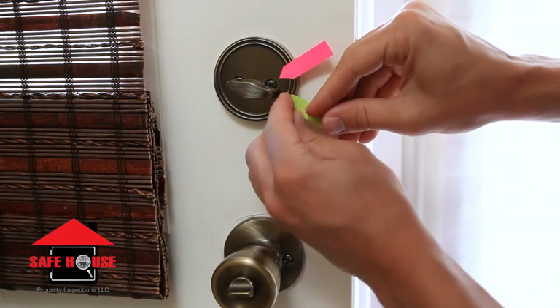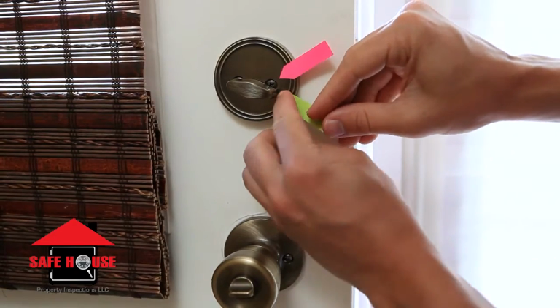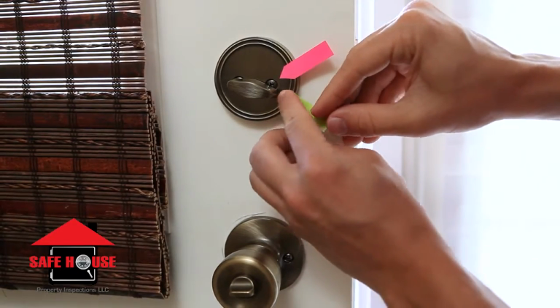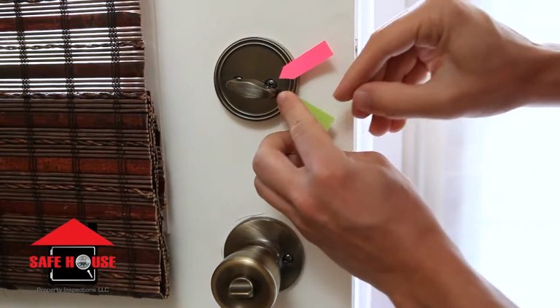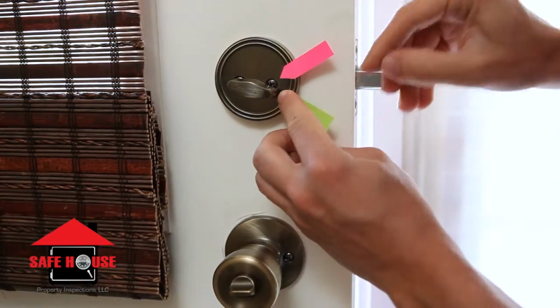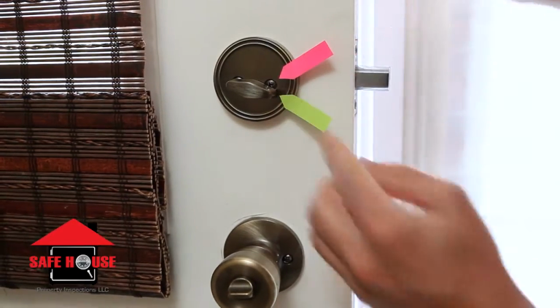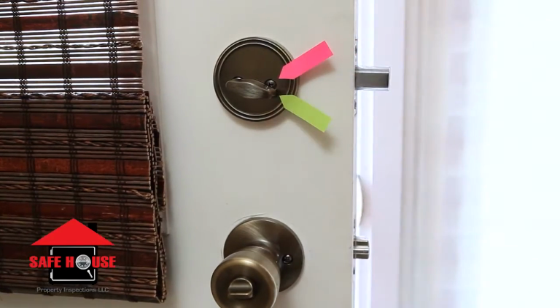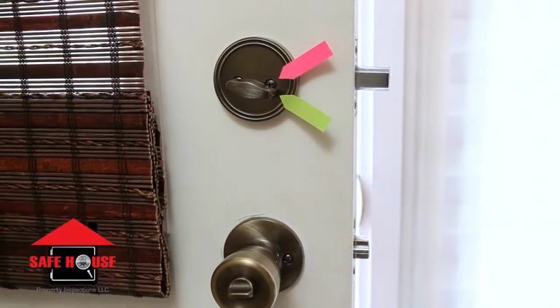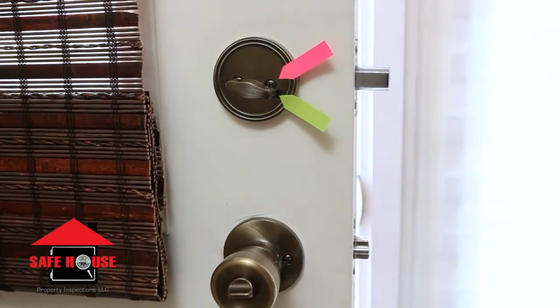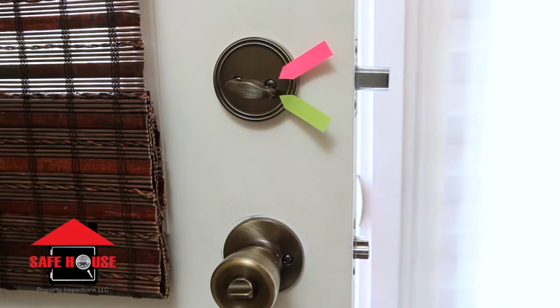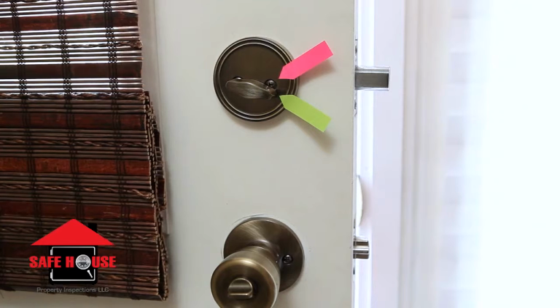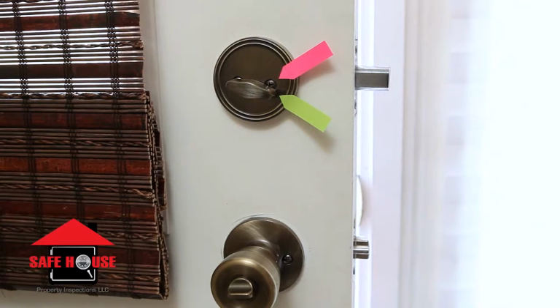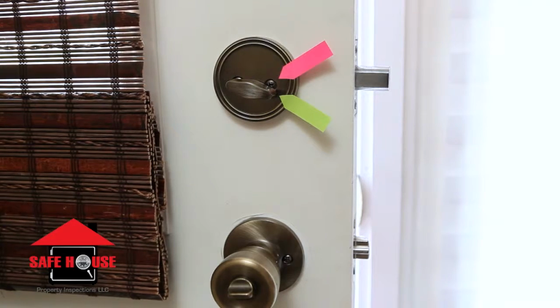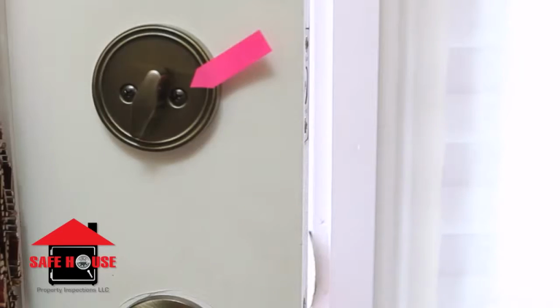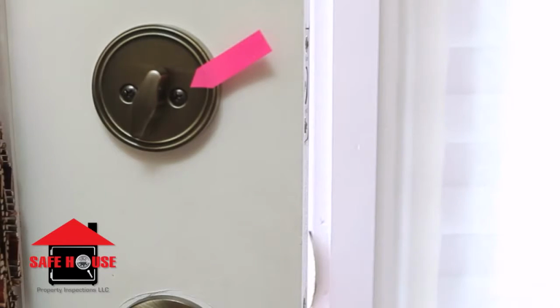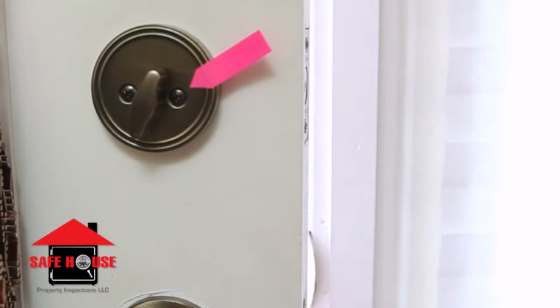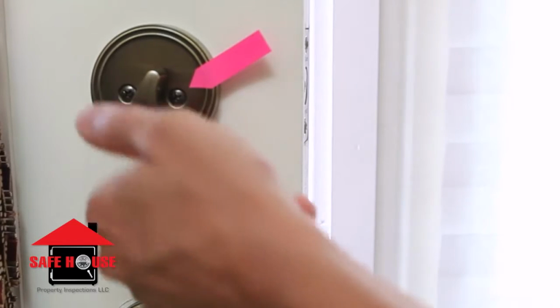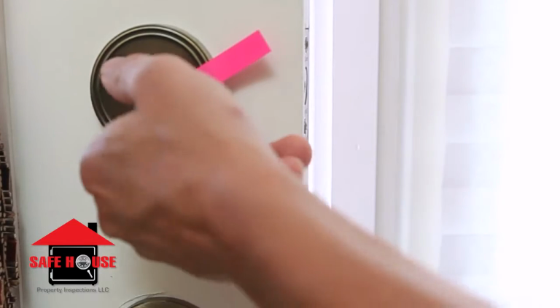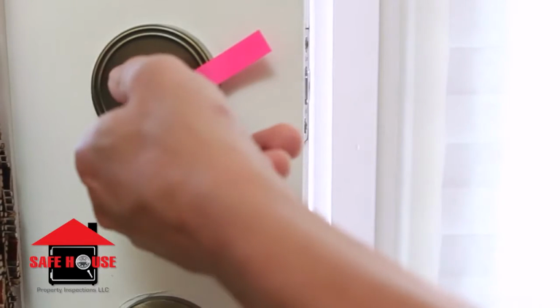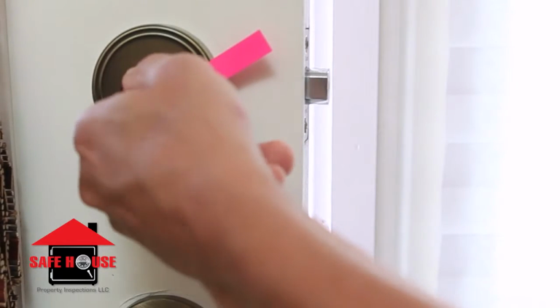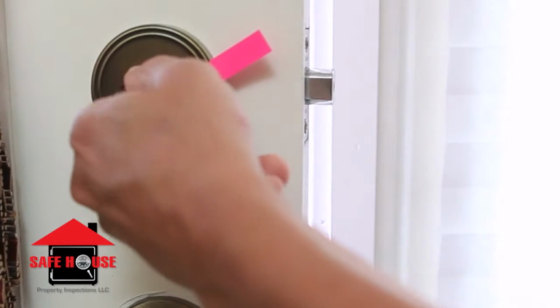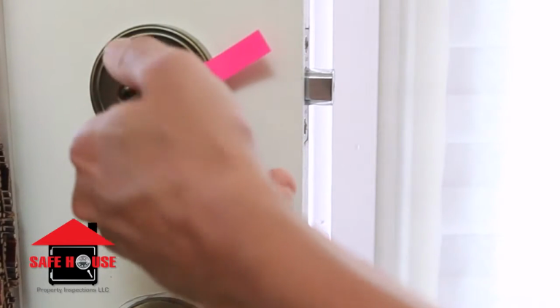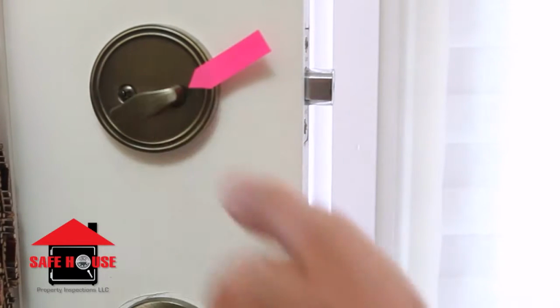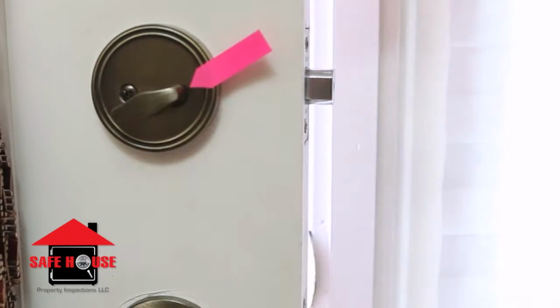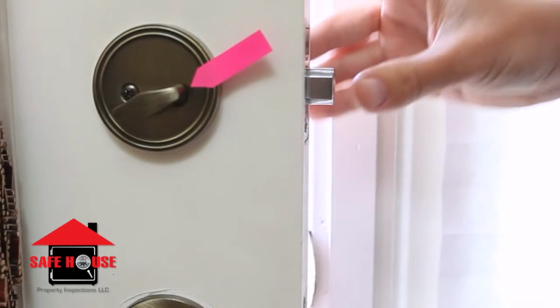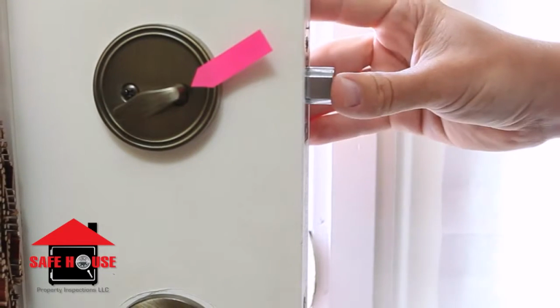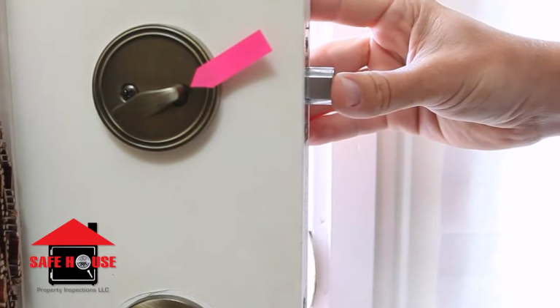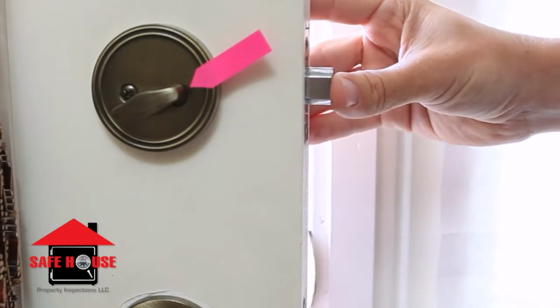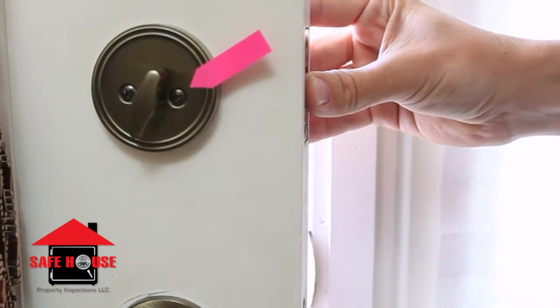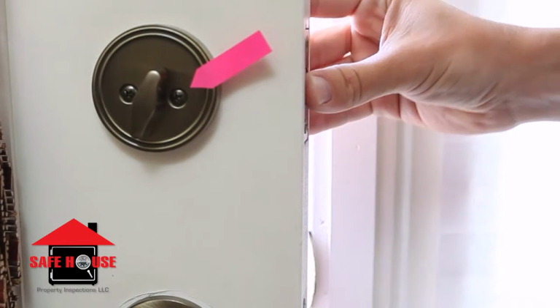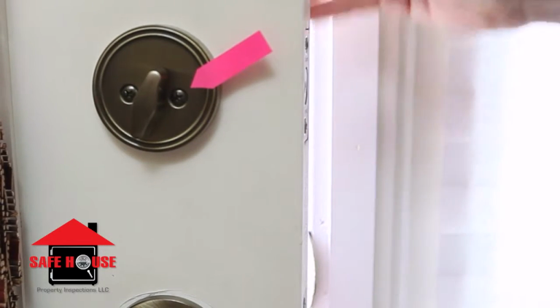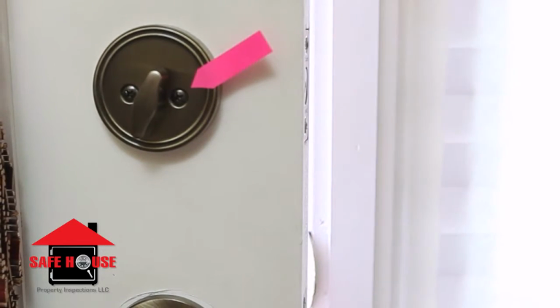If the twist knob is able to go further than the marking, then the deadbolt may be easily pushed back into the fully unlocked position.